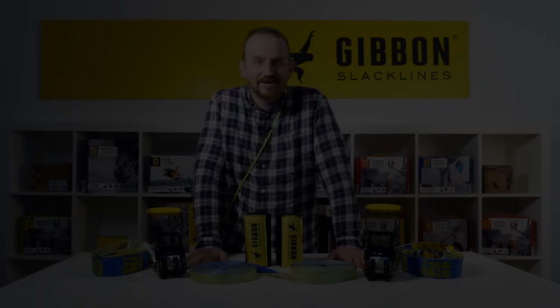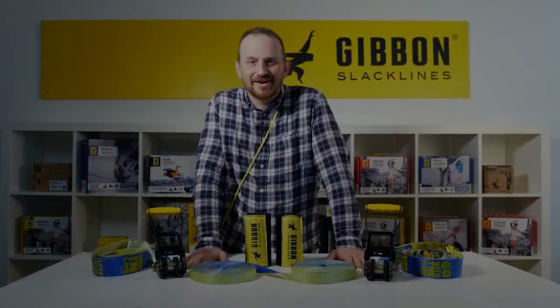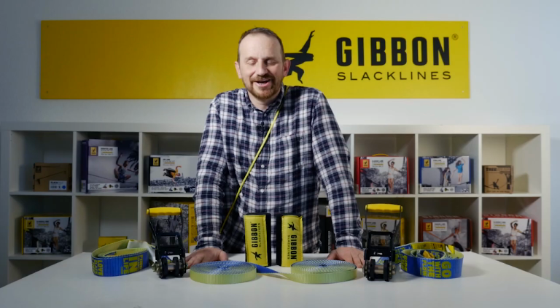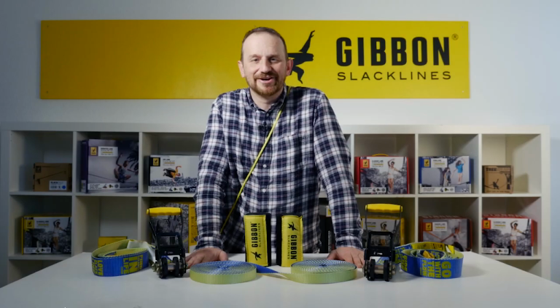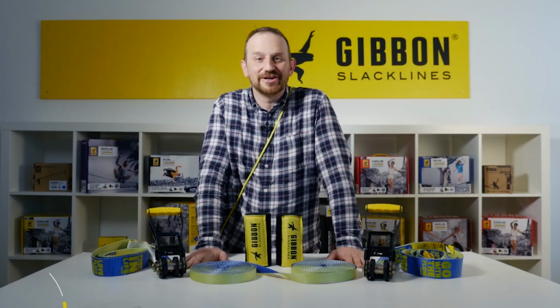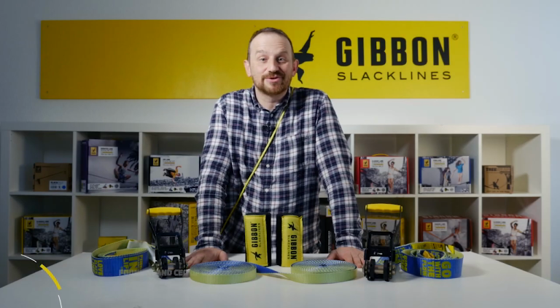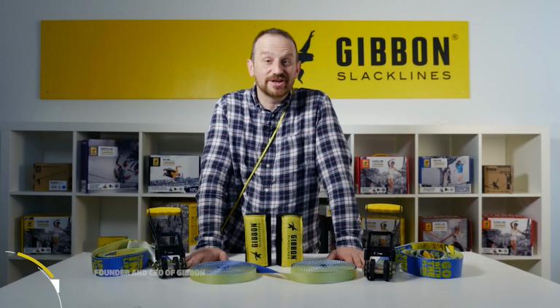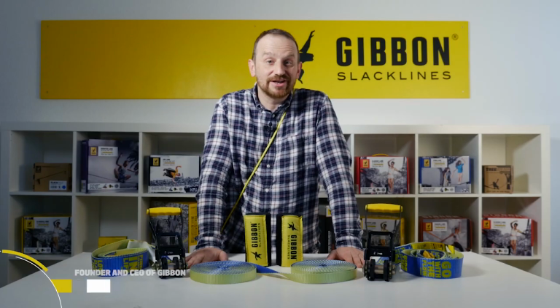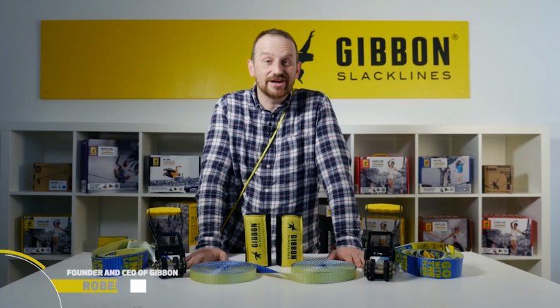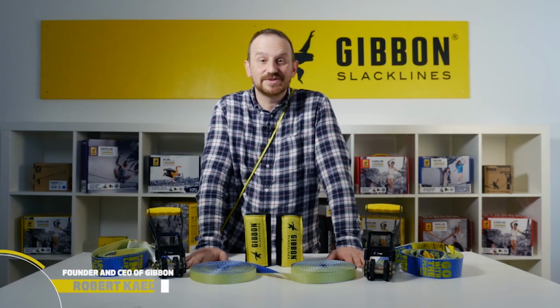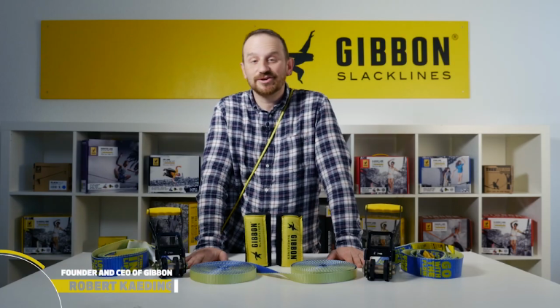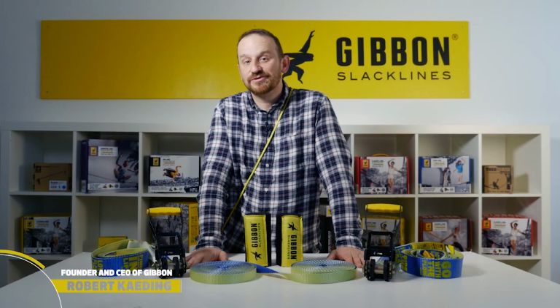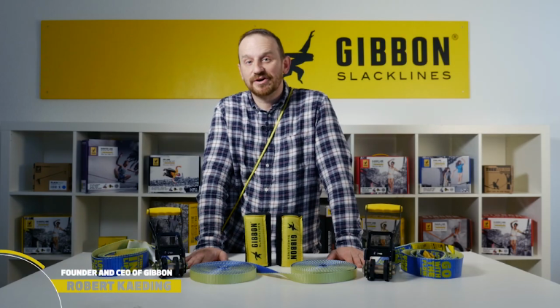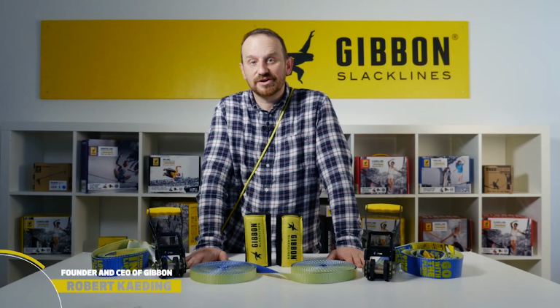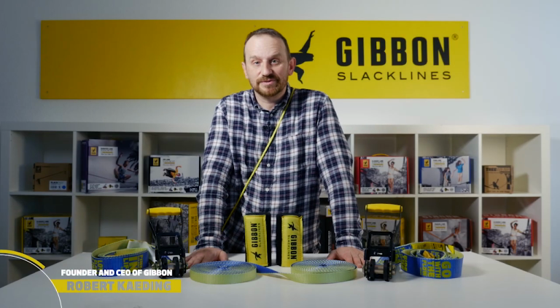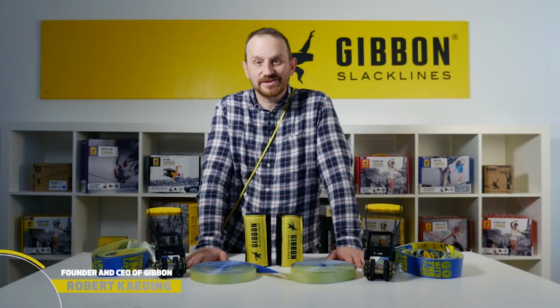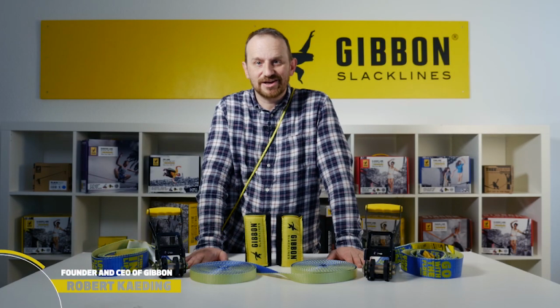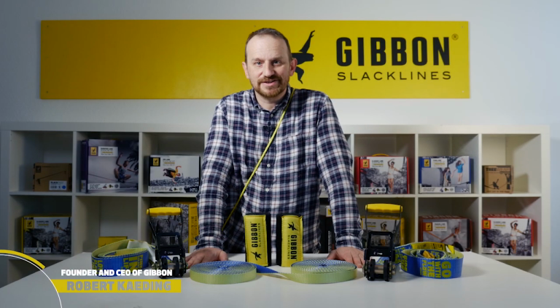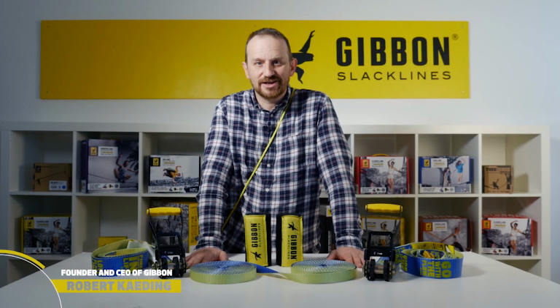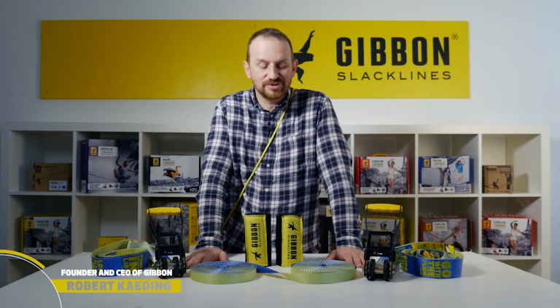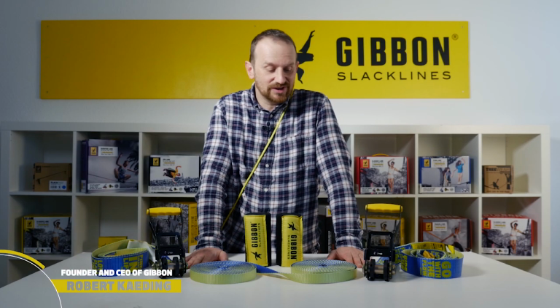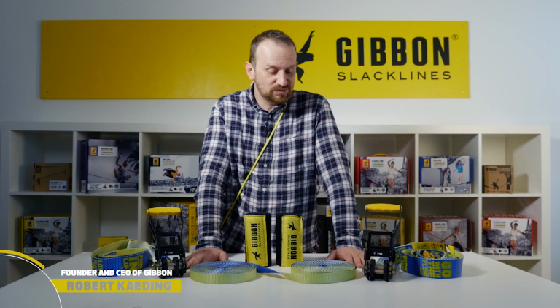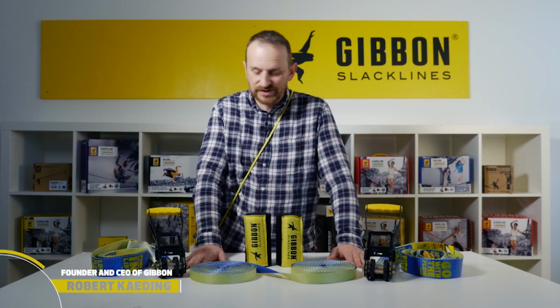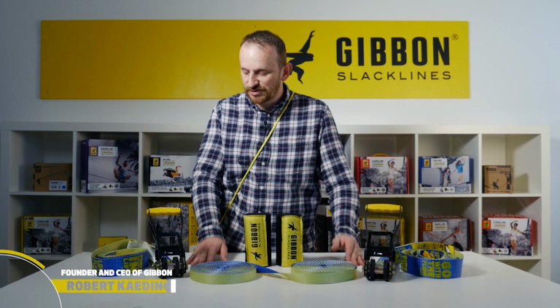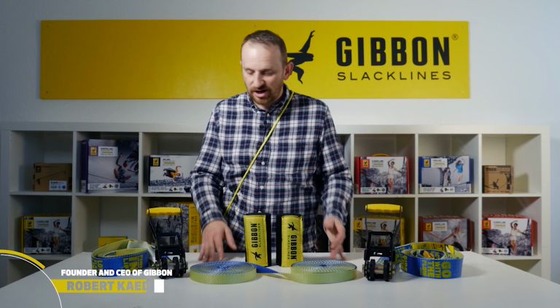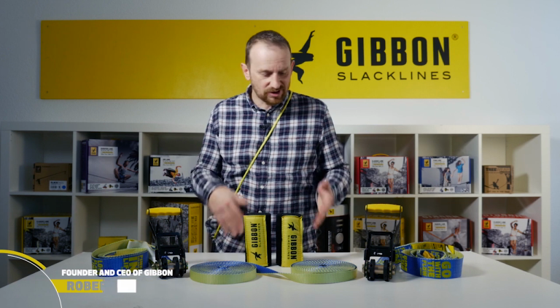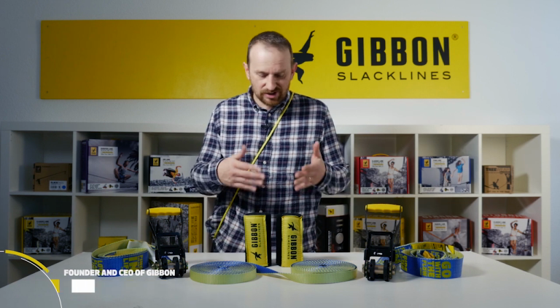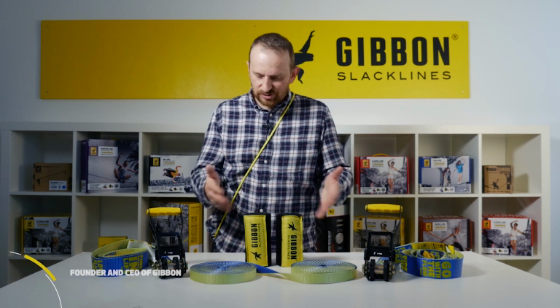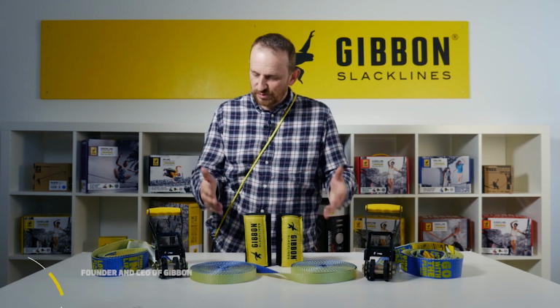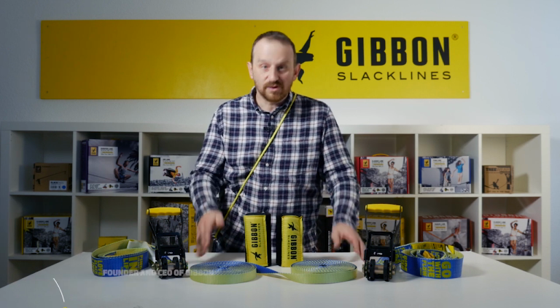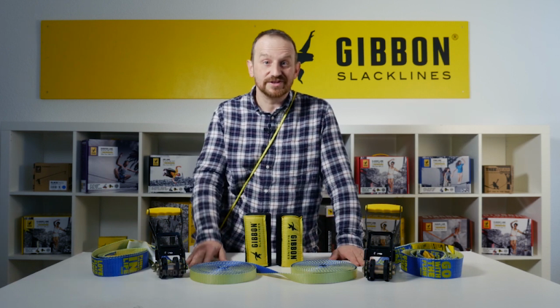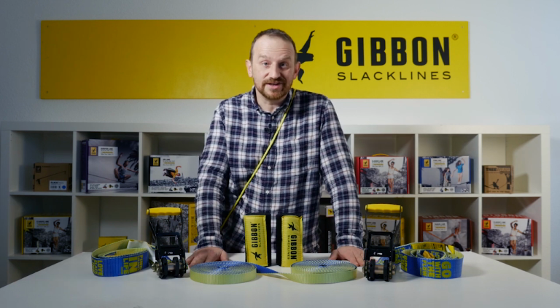Hi there, my name is Robert Kading and I'm CEO and founder of Gibbon Slacklines and I'm here to present you our new Flowline set.